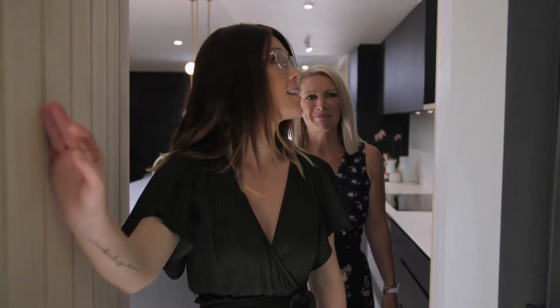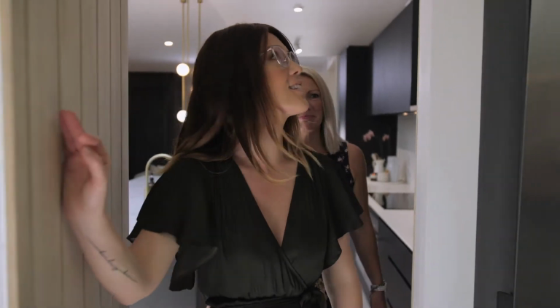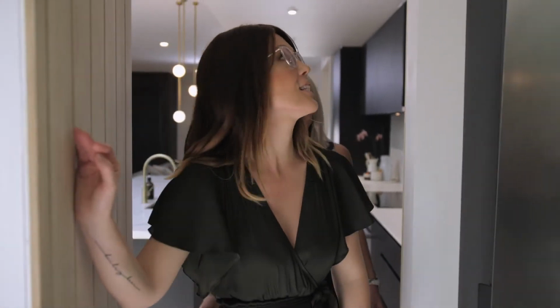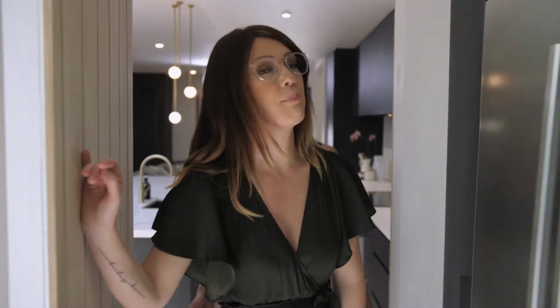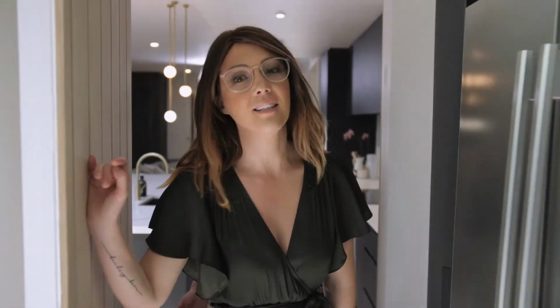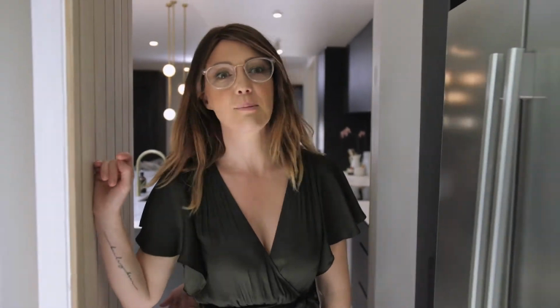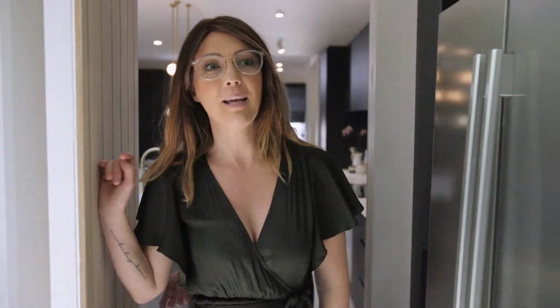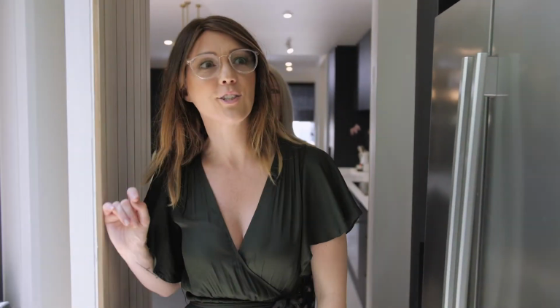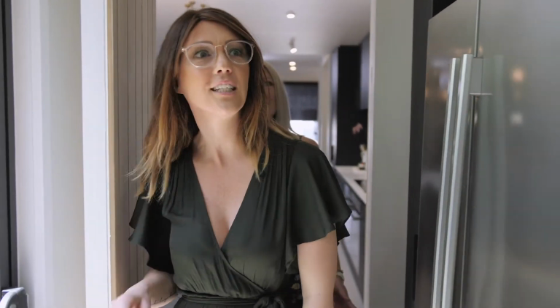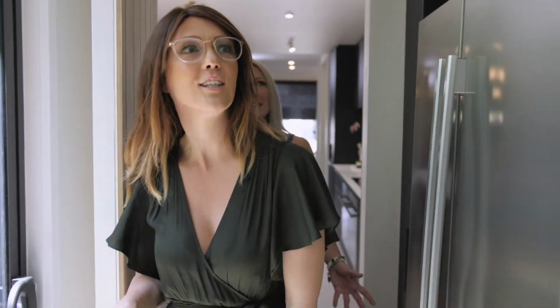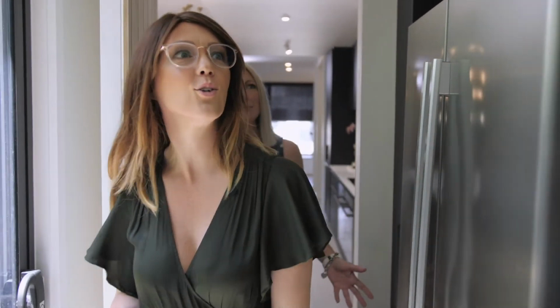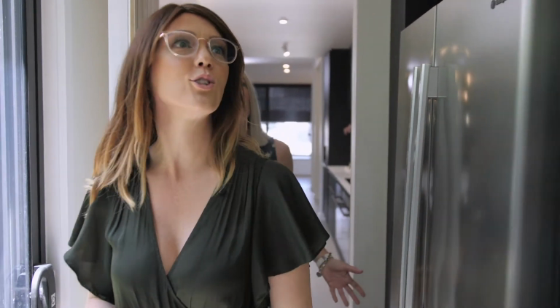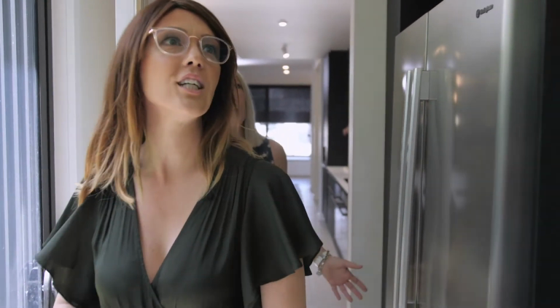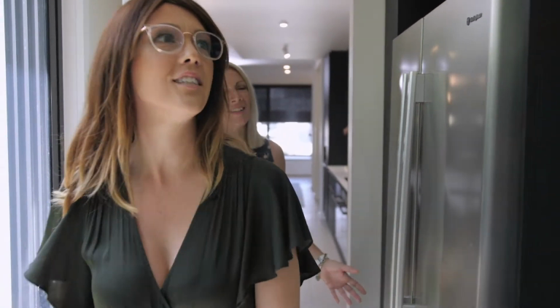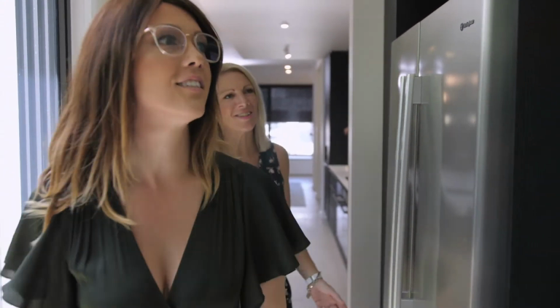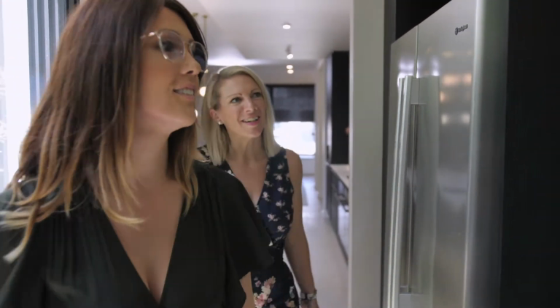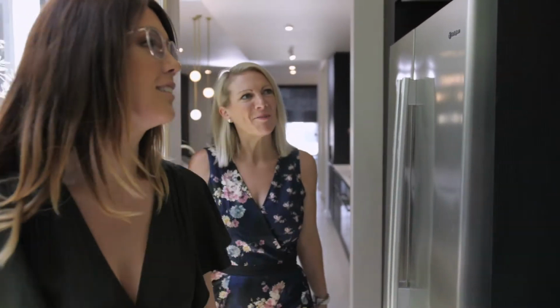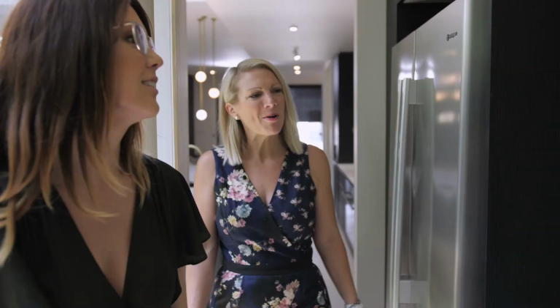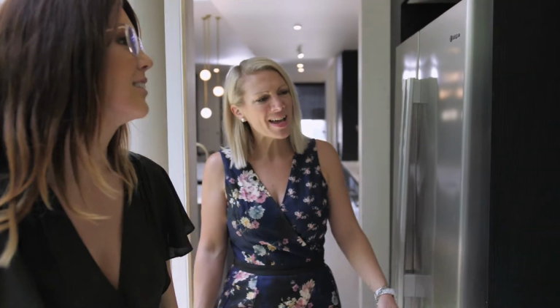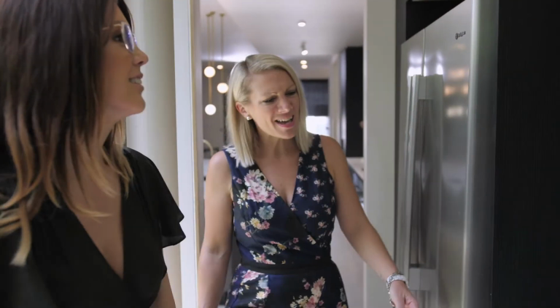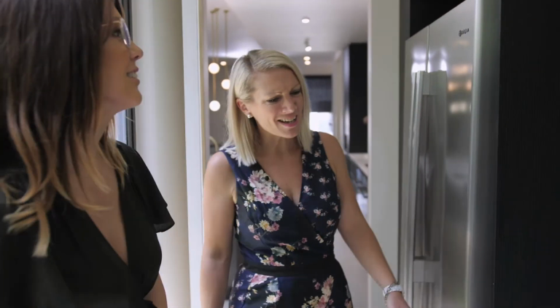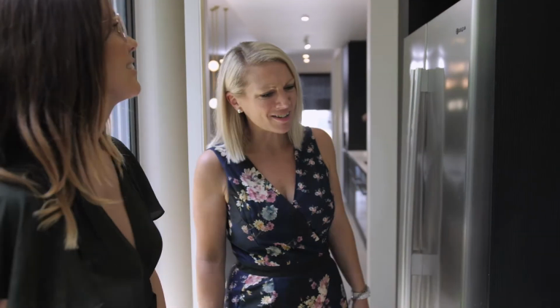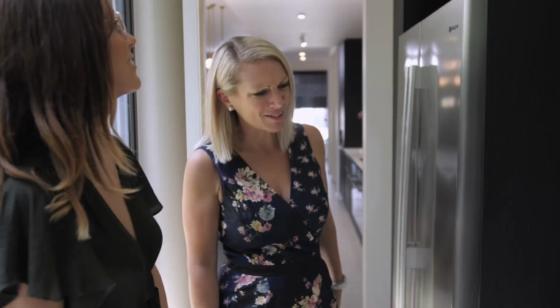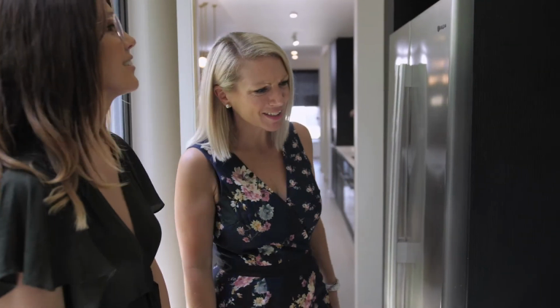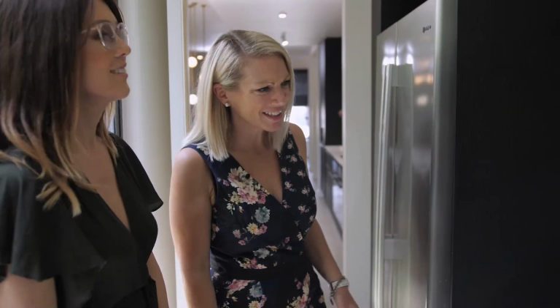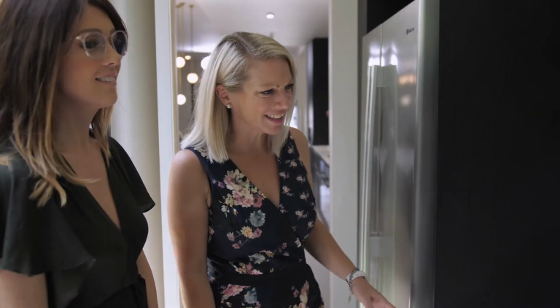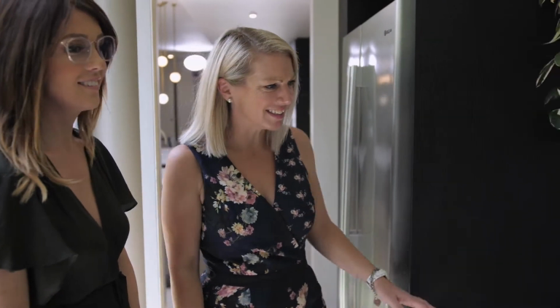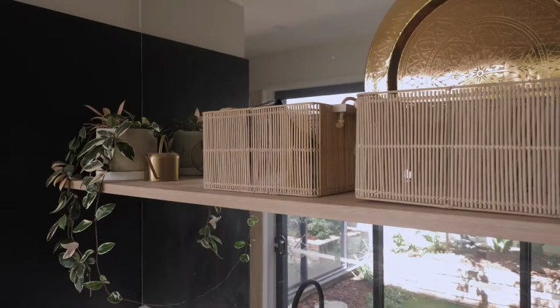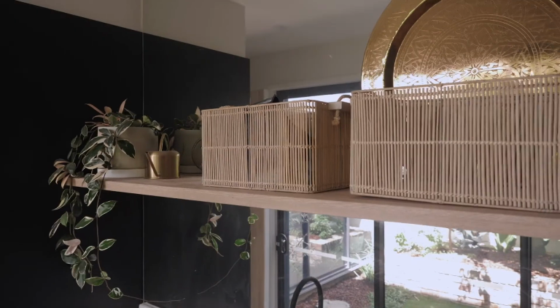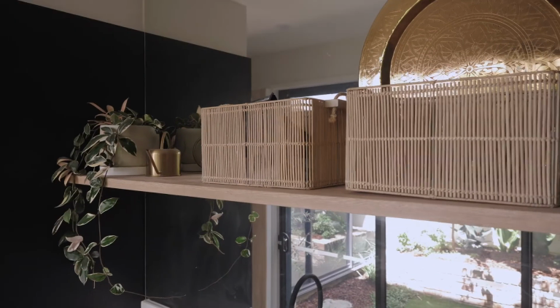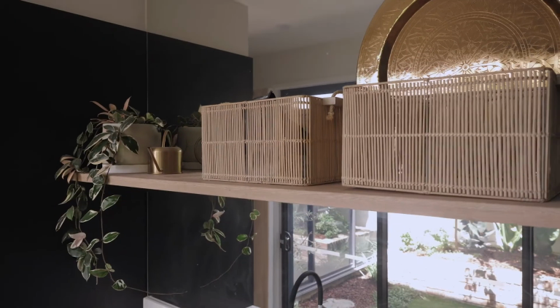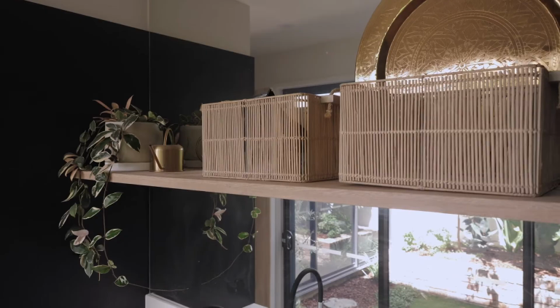So this is the butler's pantry and the laundry. Wow, look at it. It's huge.